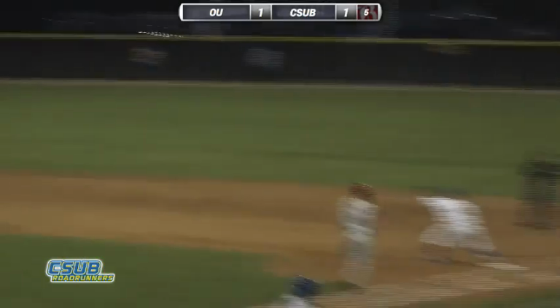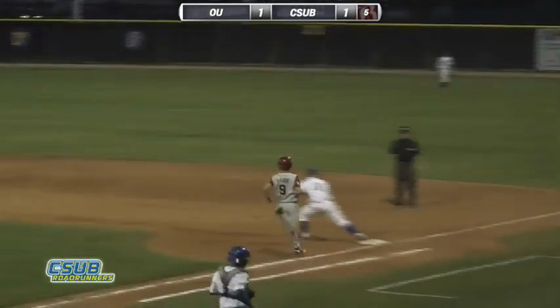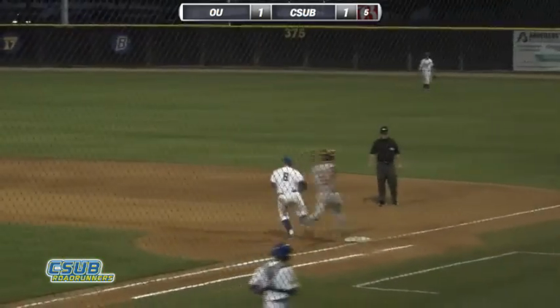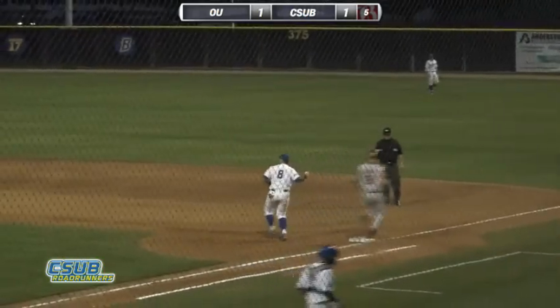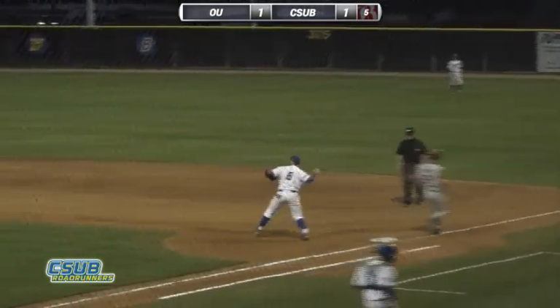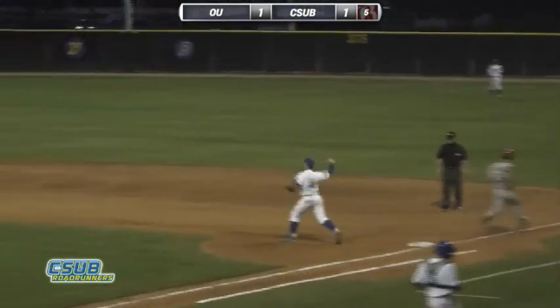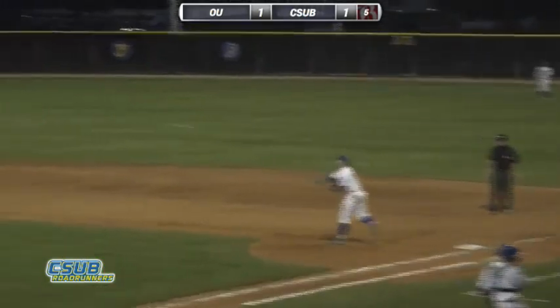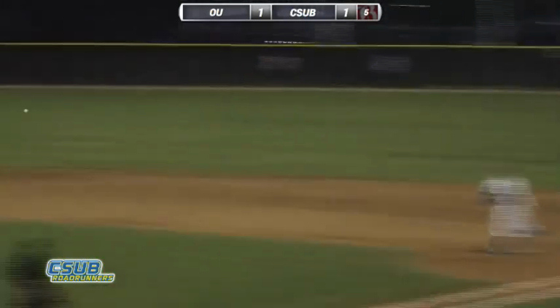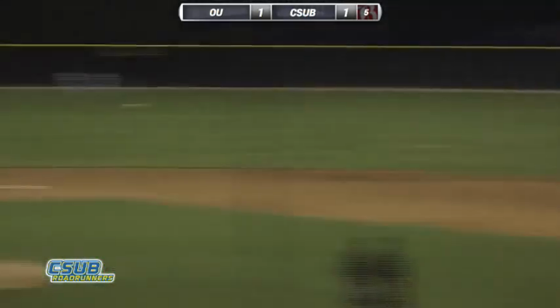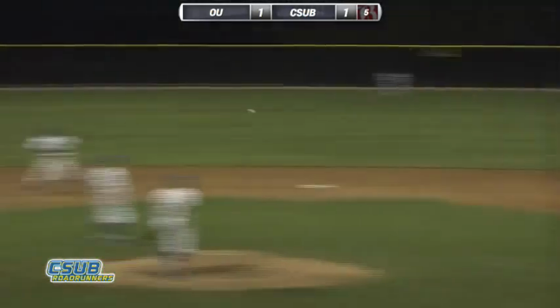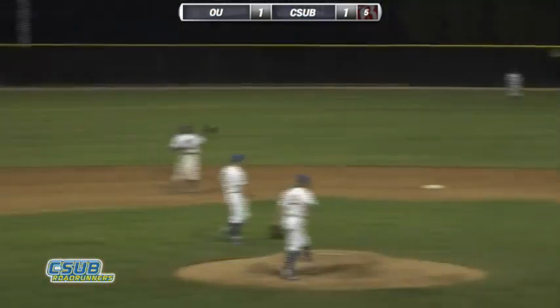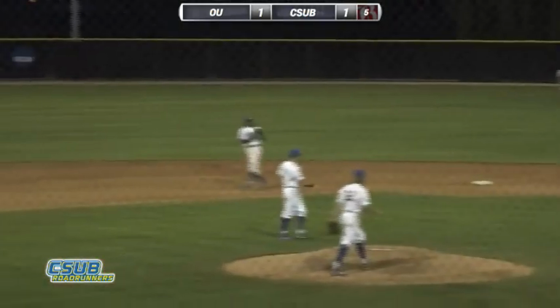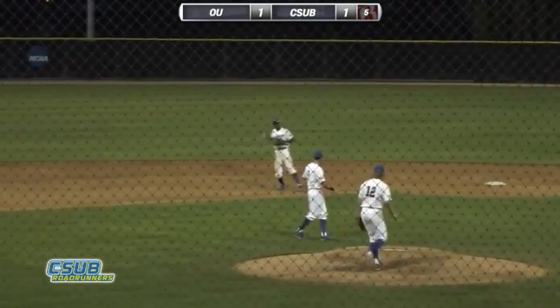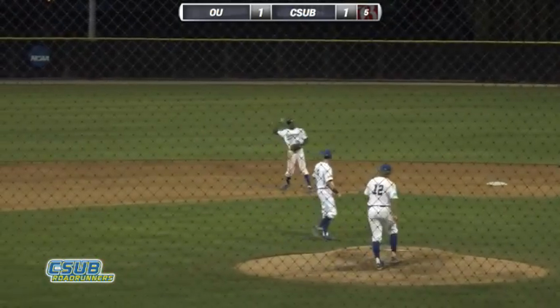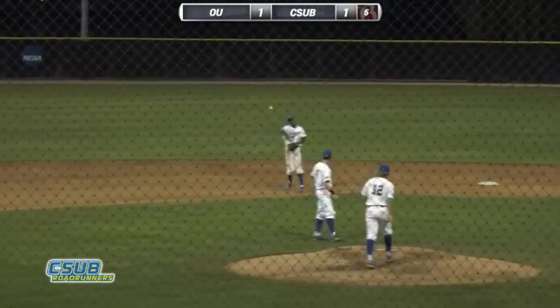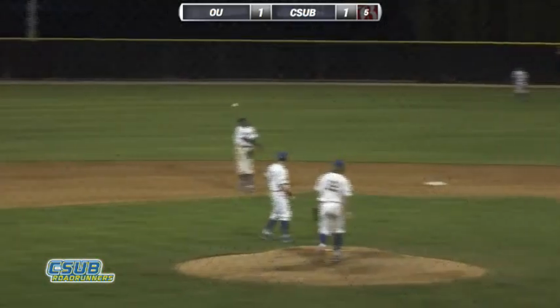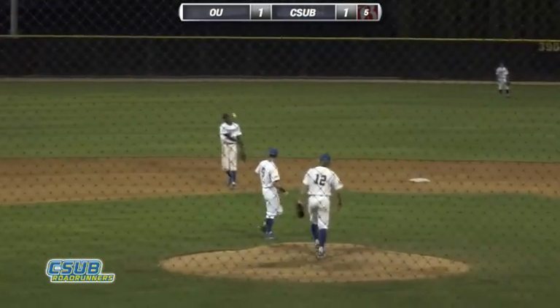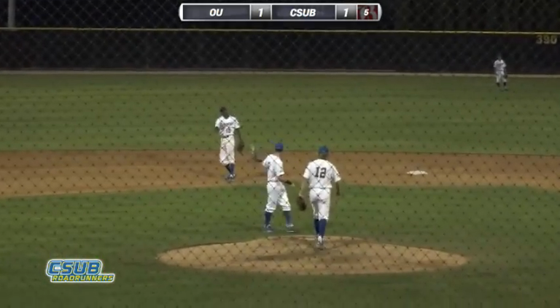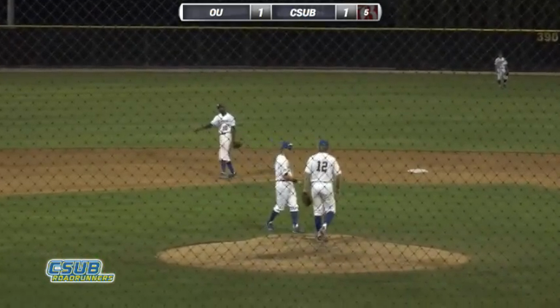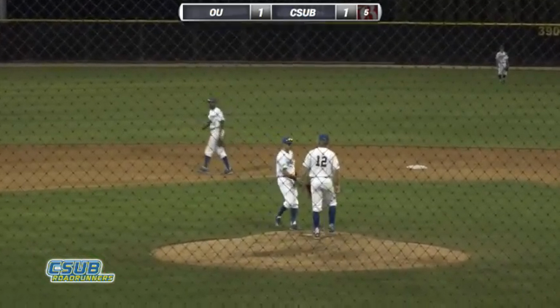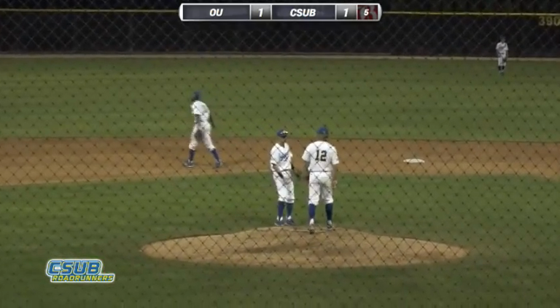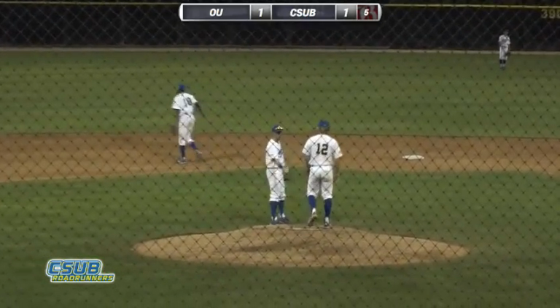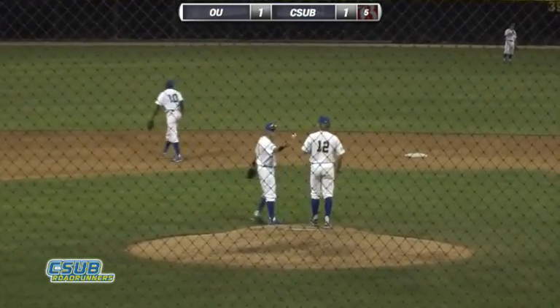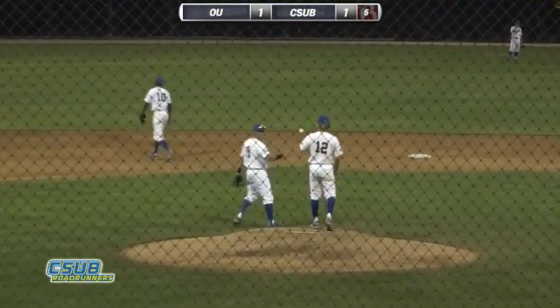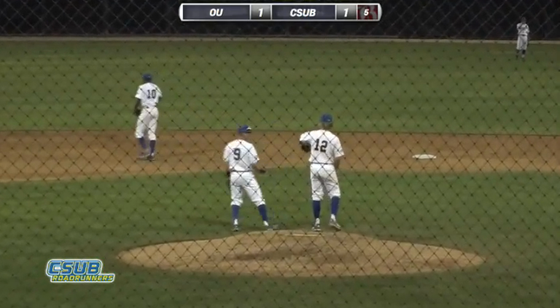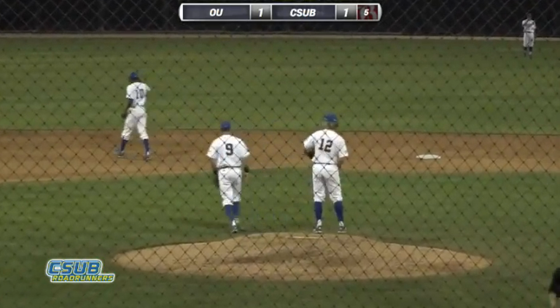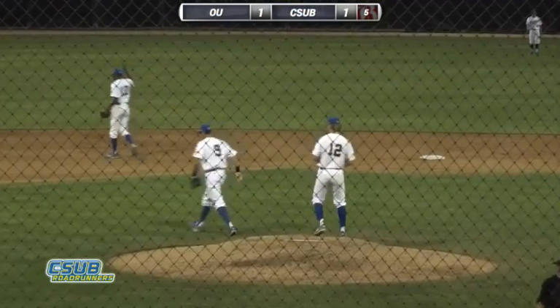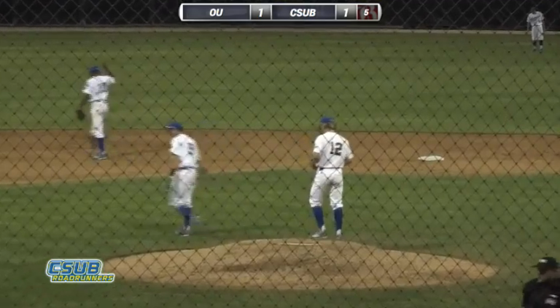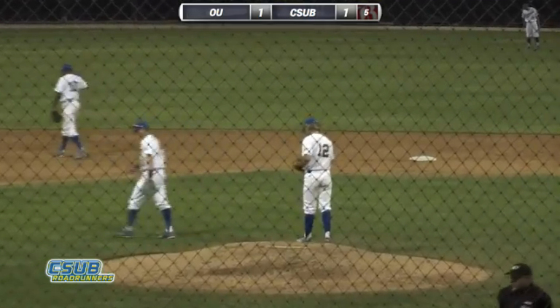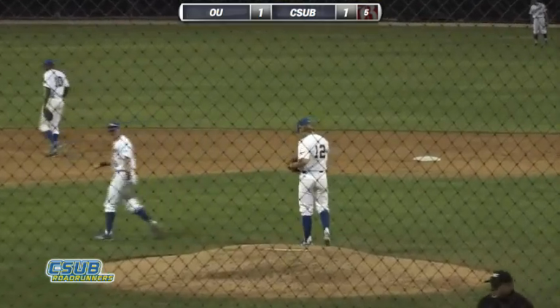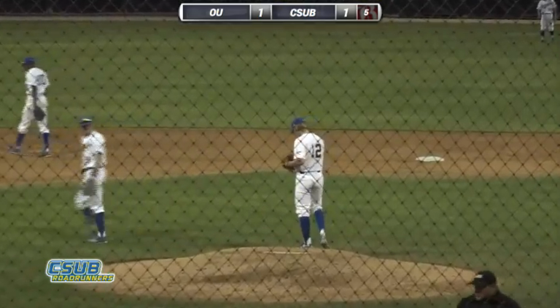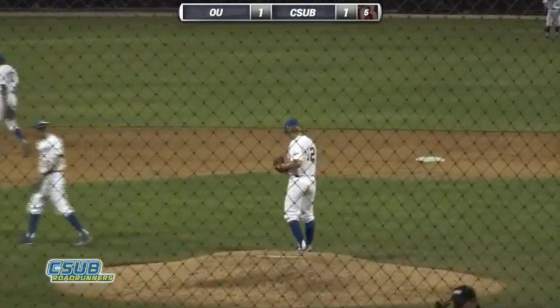Easy throw to first. Lorenzo, who homered his first time up, is out for number one here in the fifth.